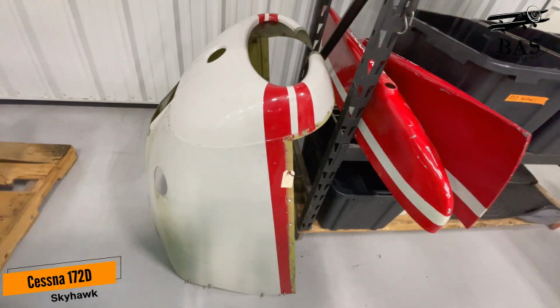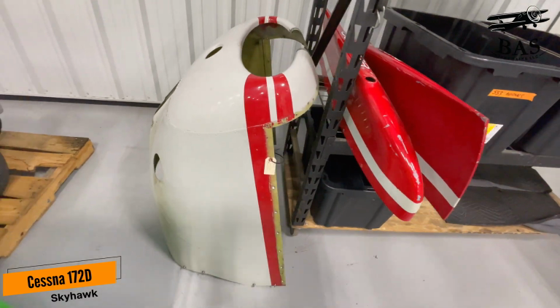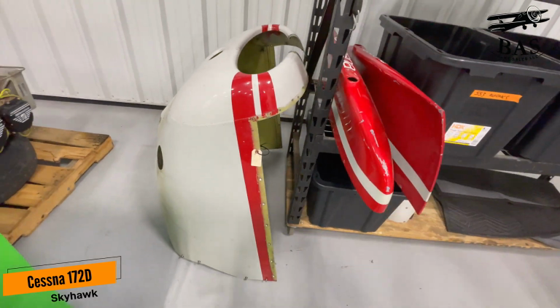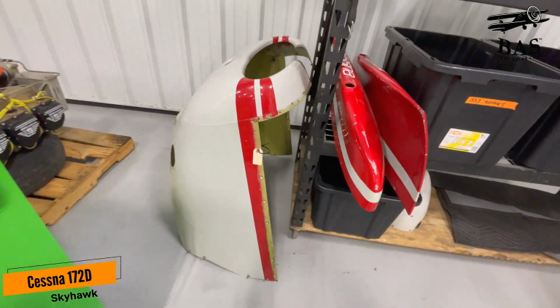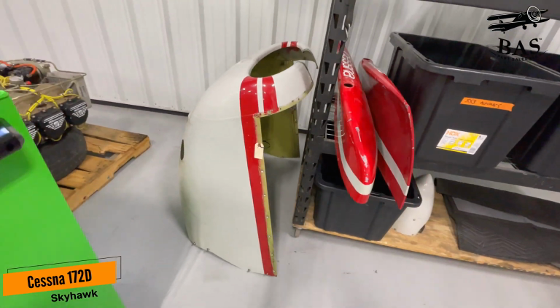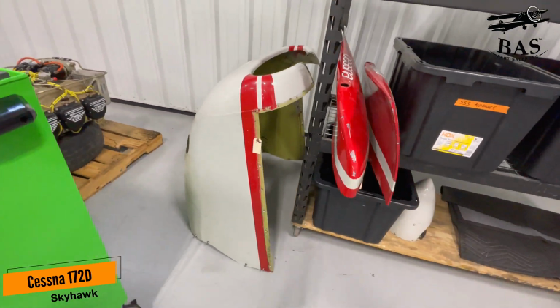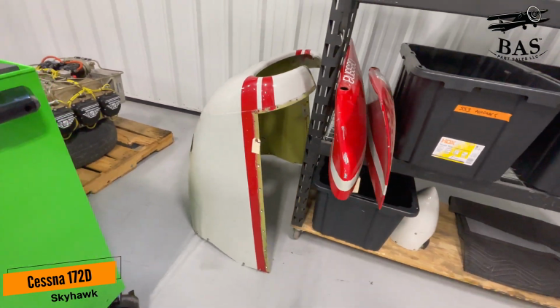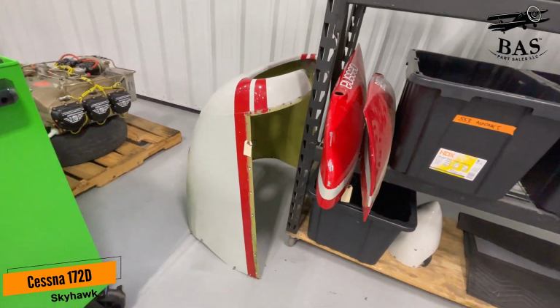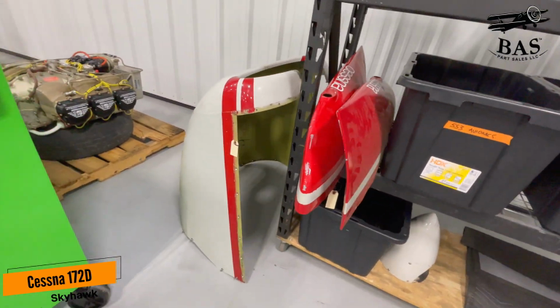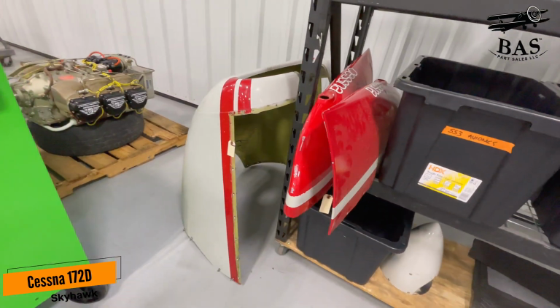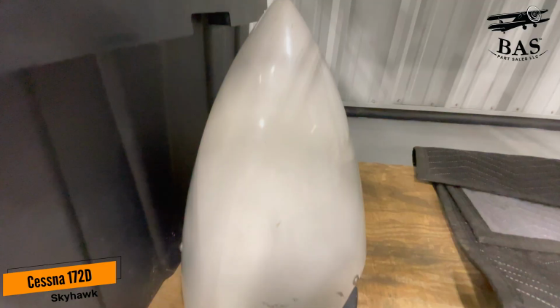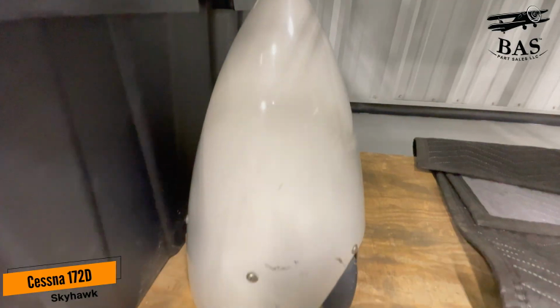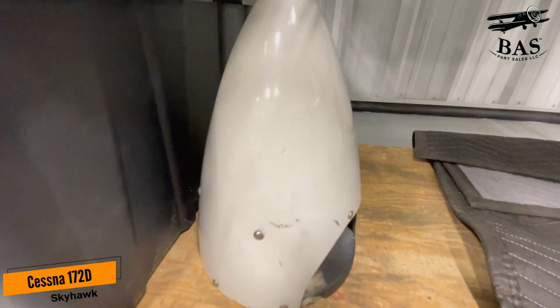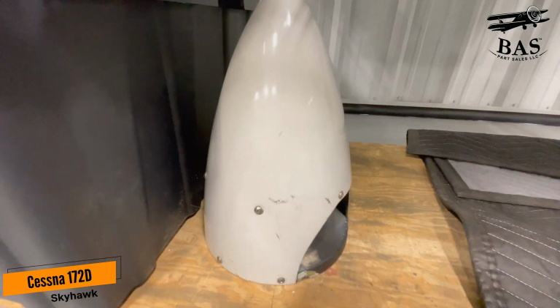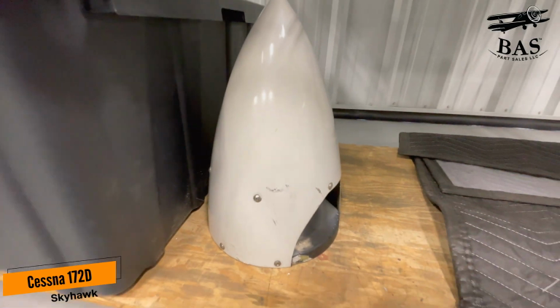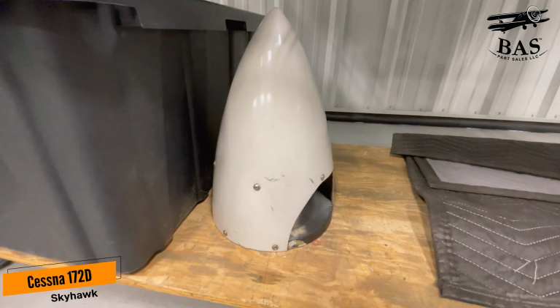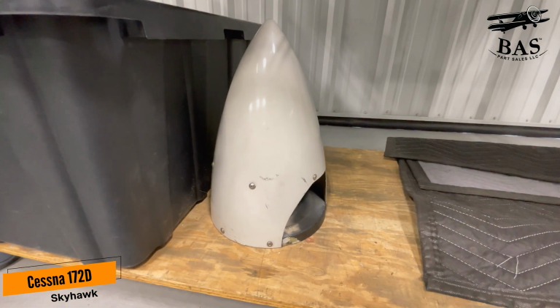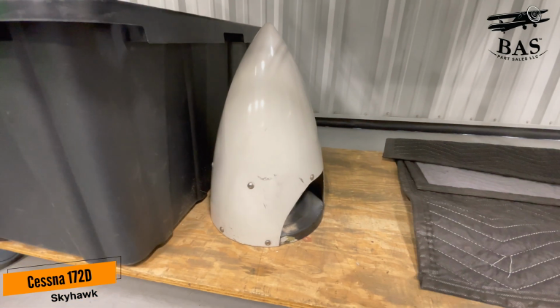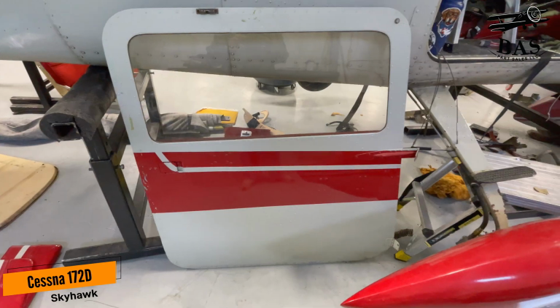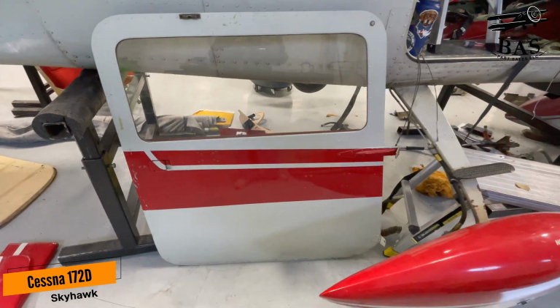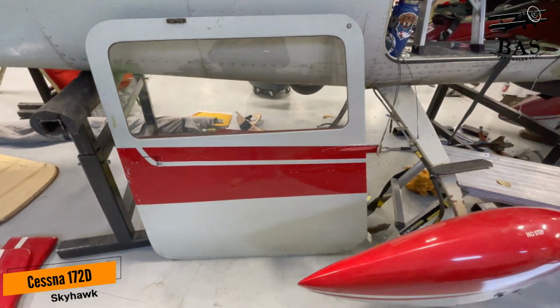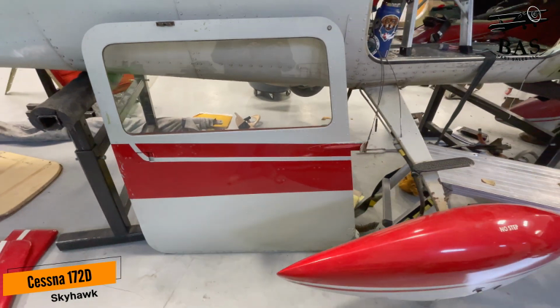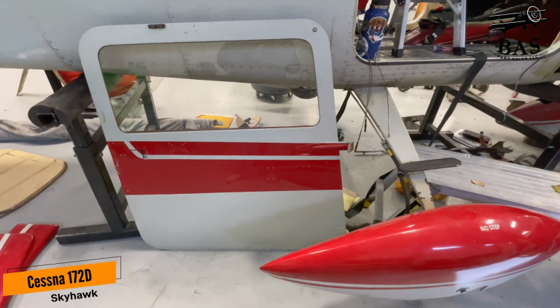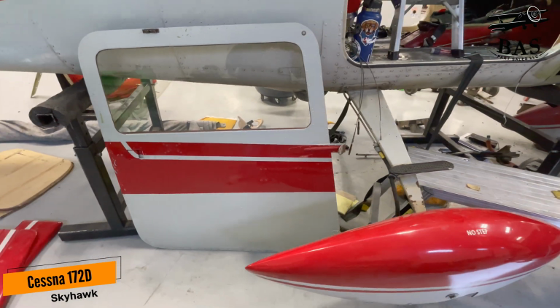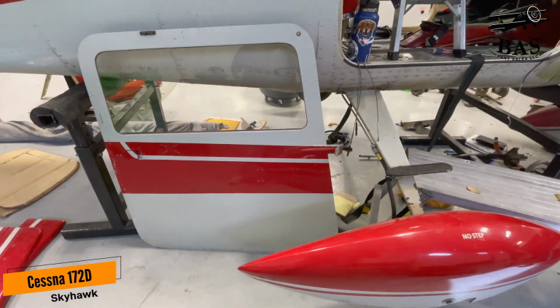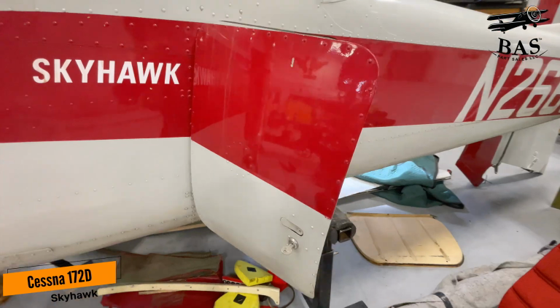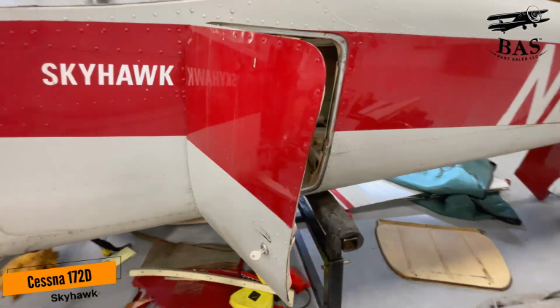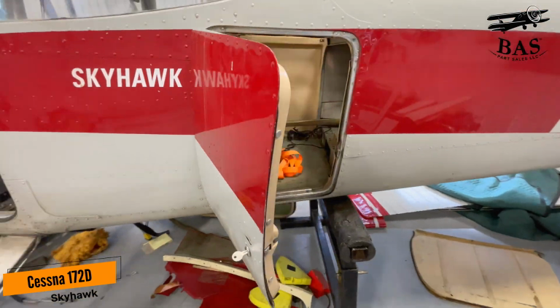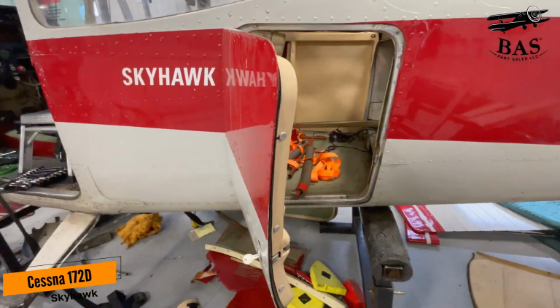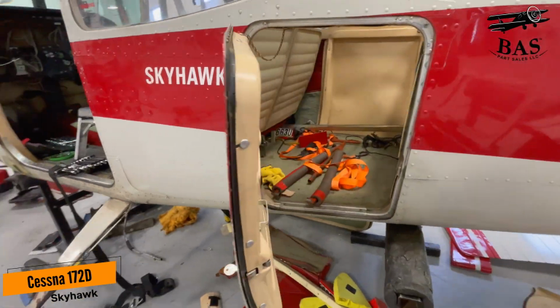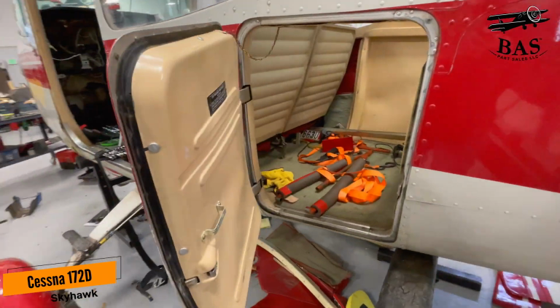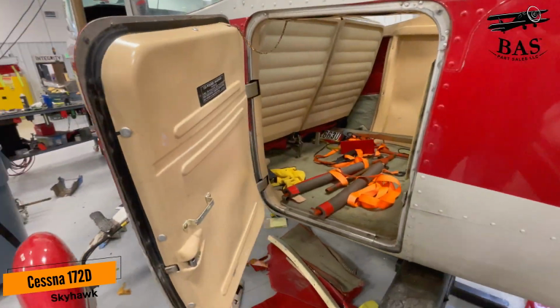We're going to get pretty much everything out of this aircraft and it will be available in the store very soon. Make sure you like and subscribe.